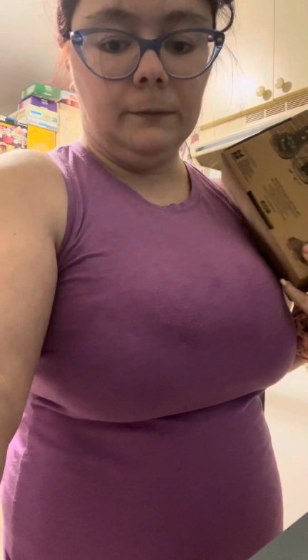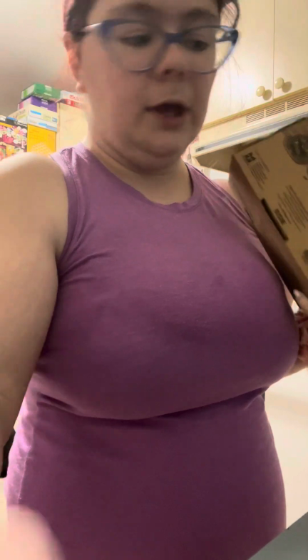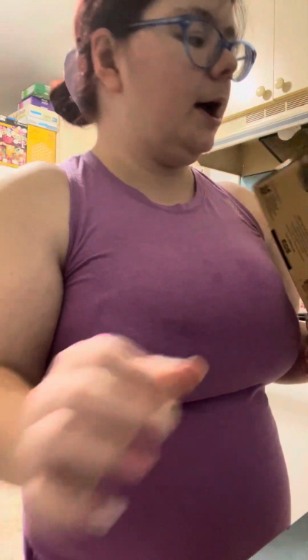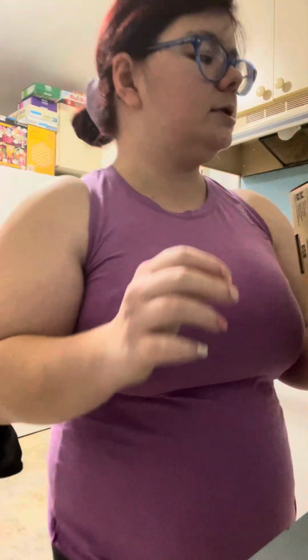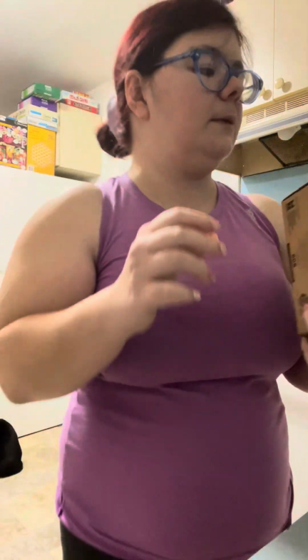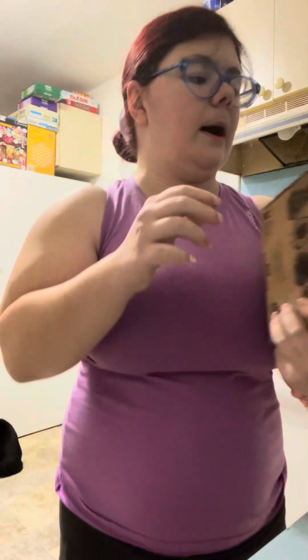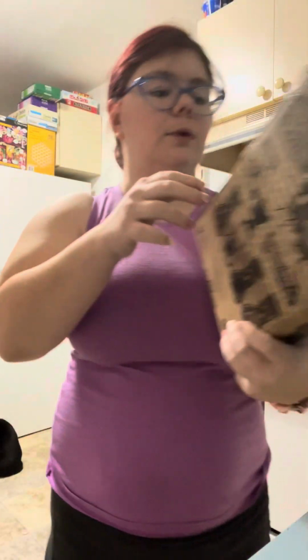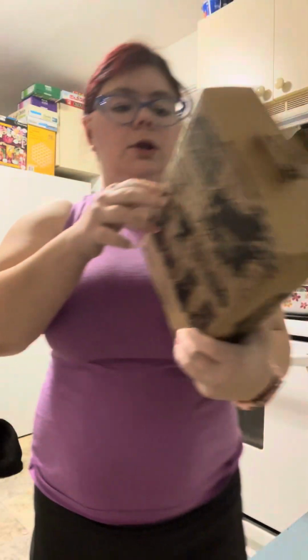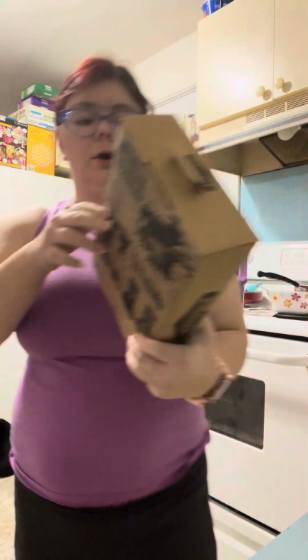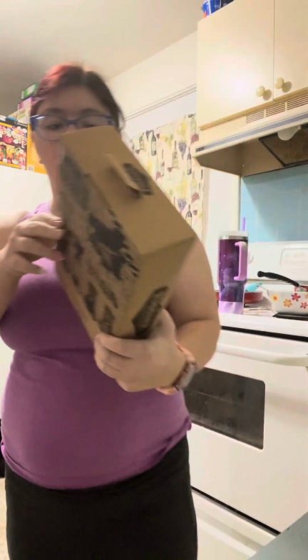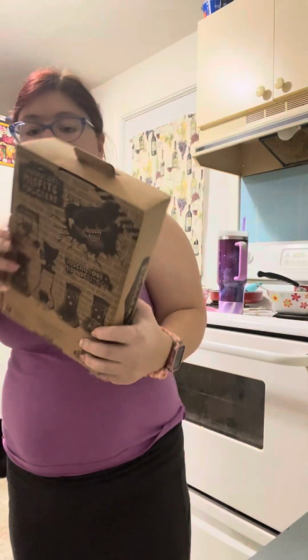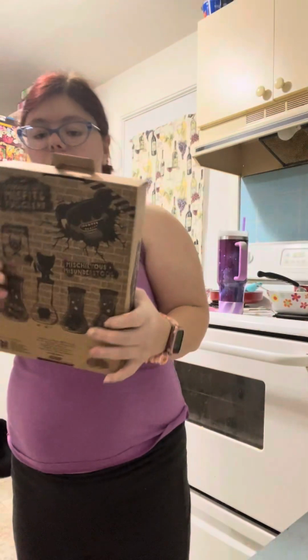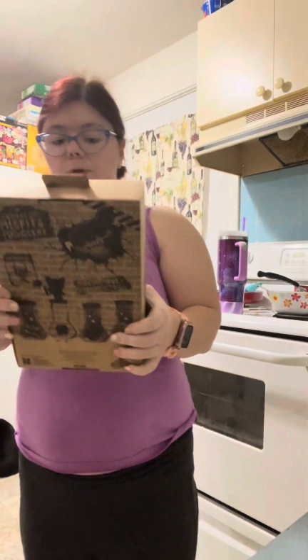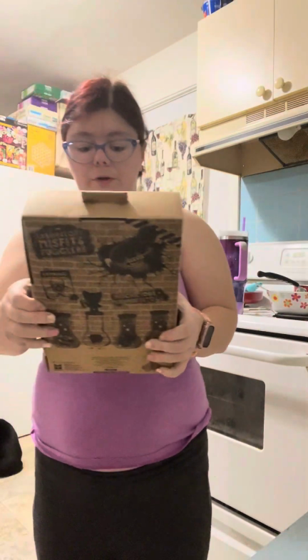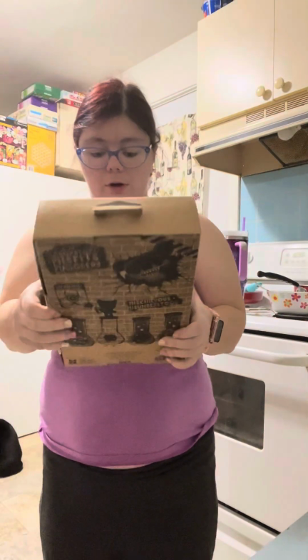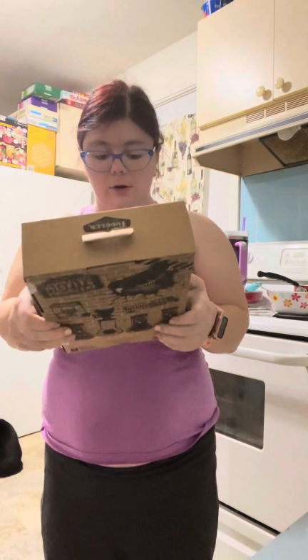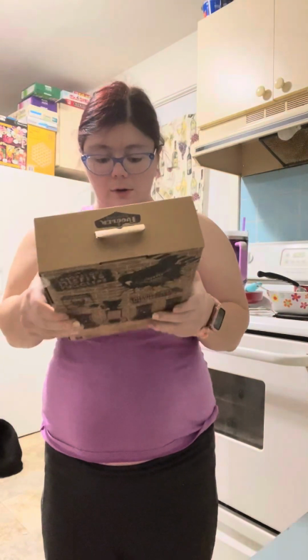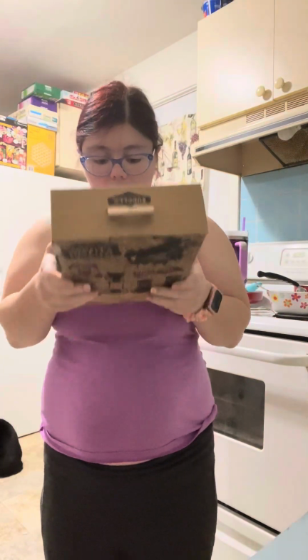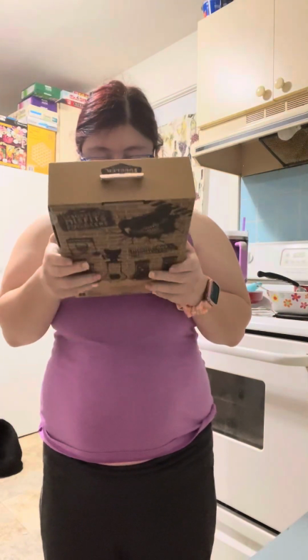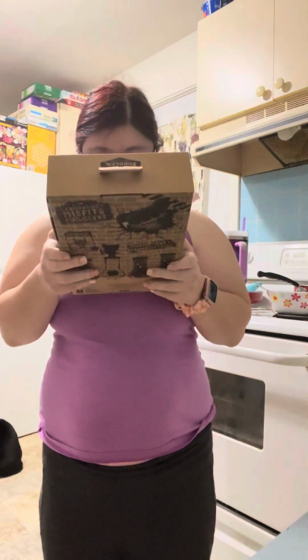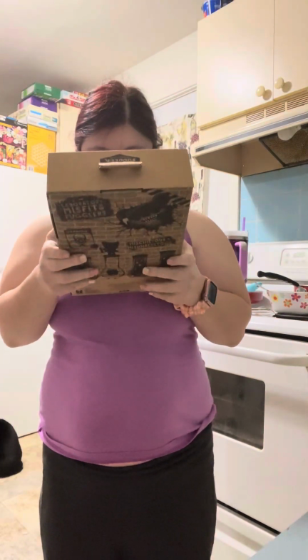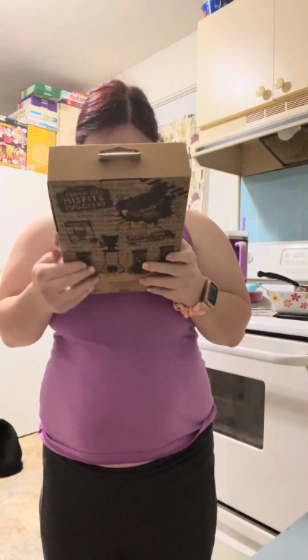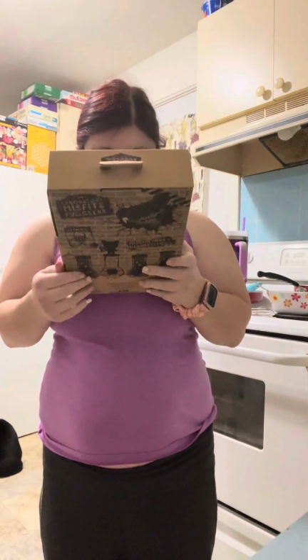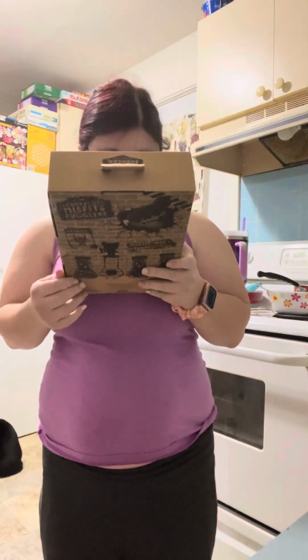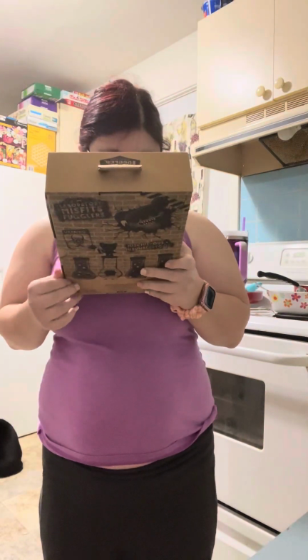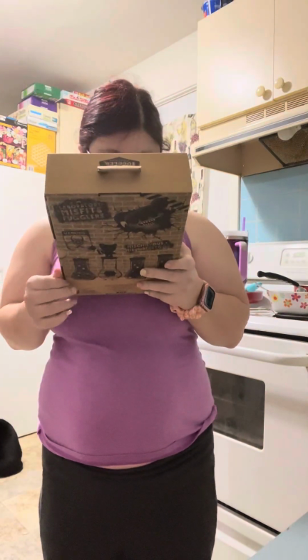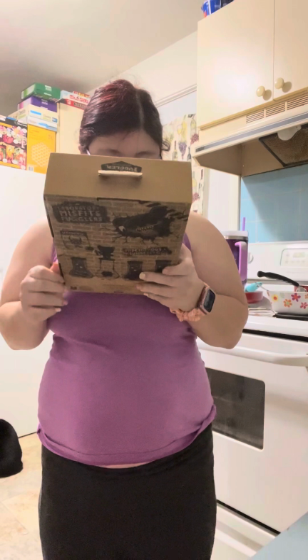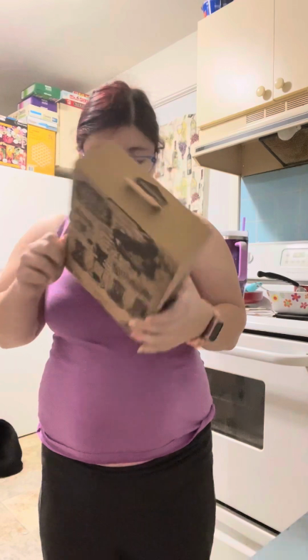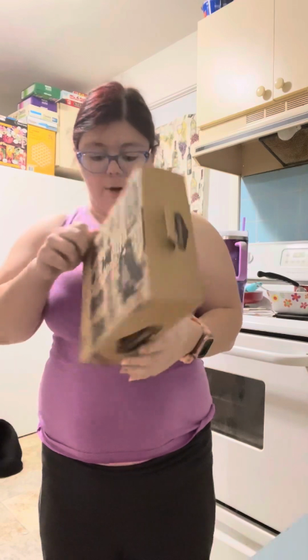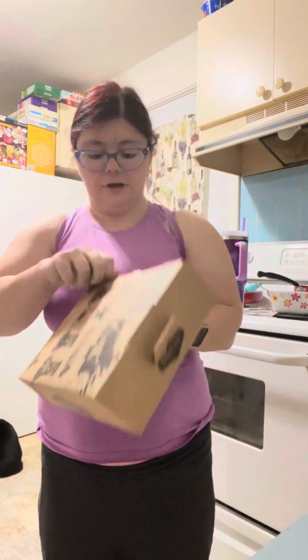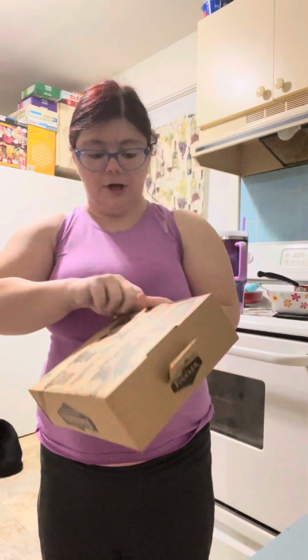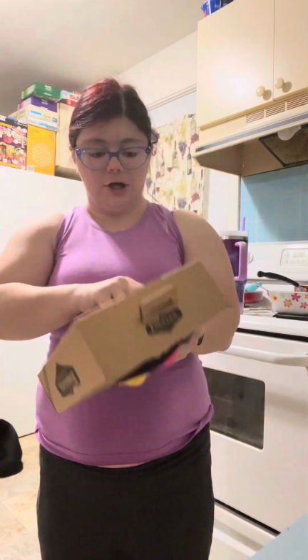Hey guys, it's me Poppy Rain here. I'm coming to you with another Fuglier Laboratory Misfit Edition.